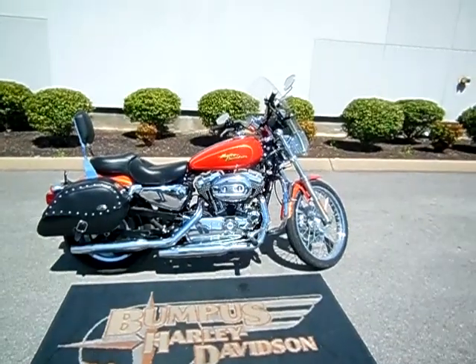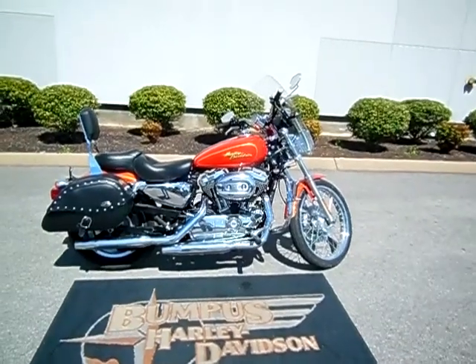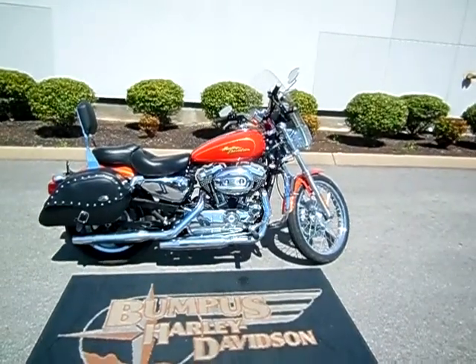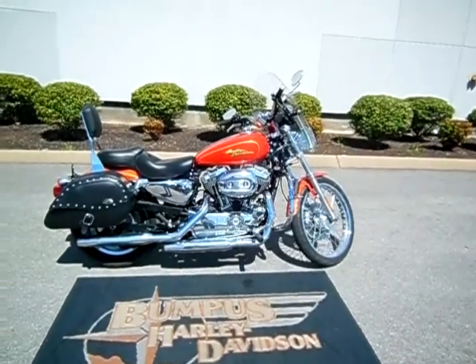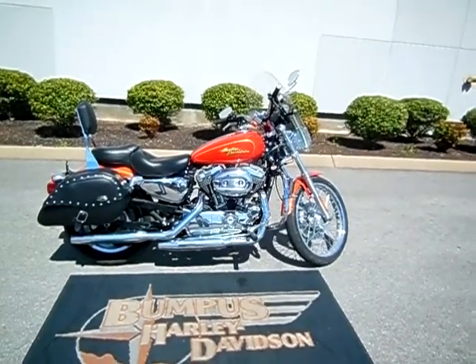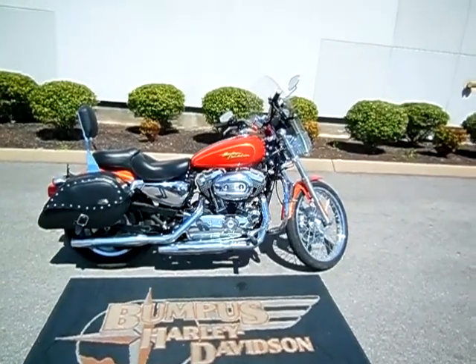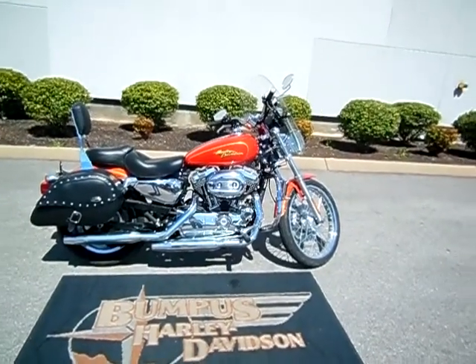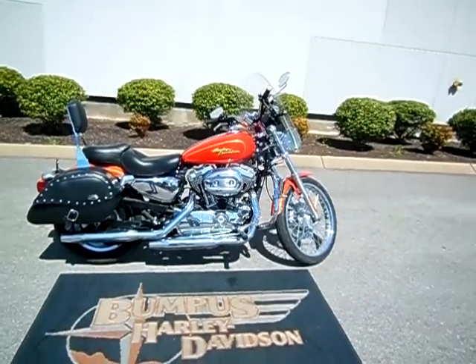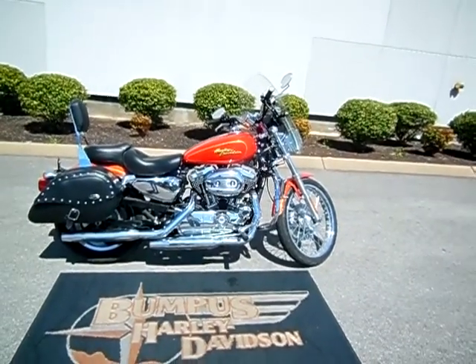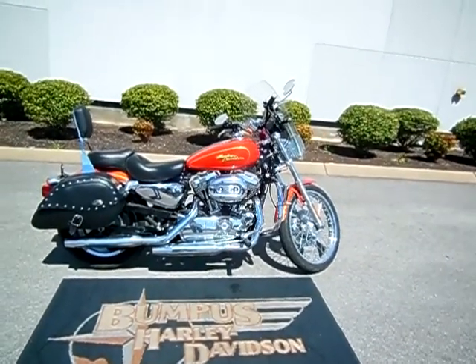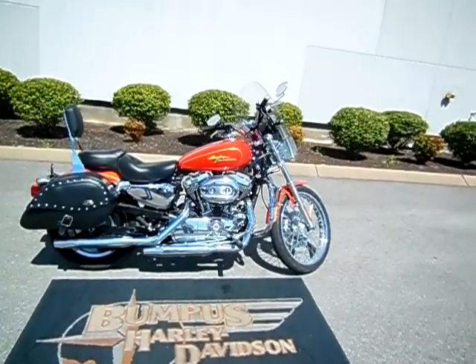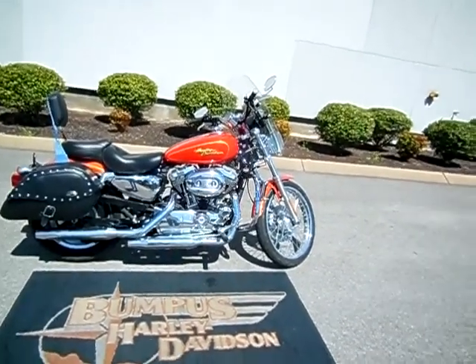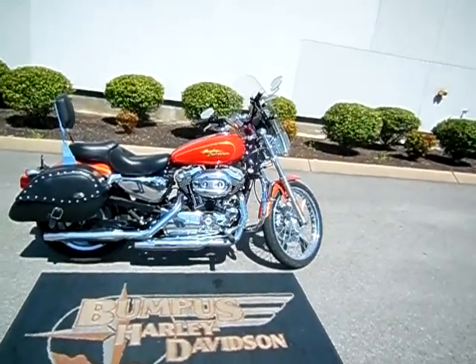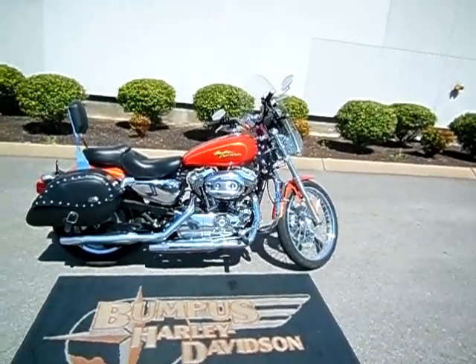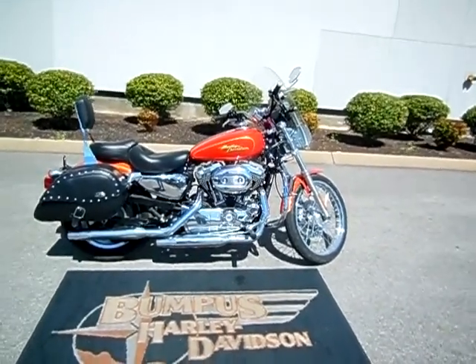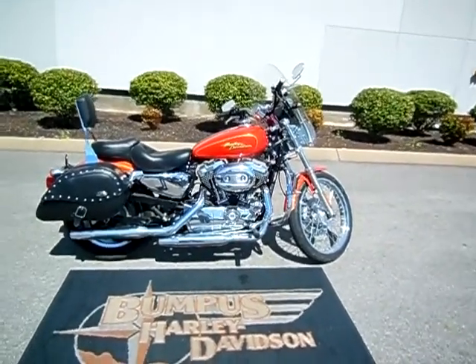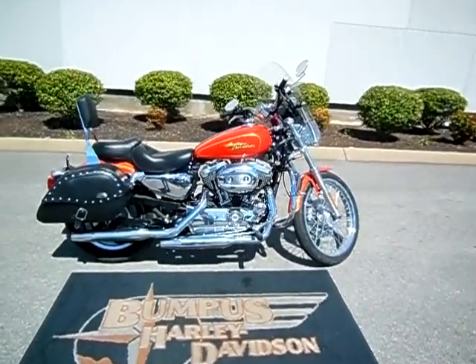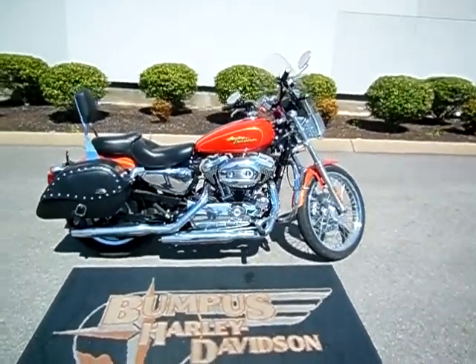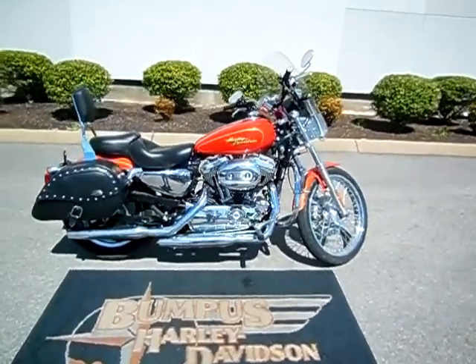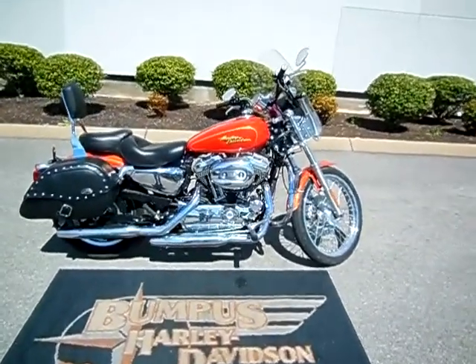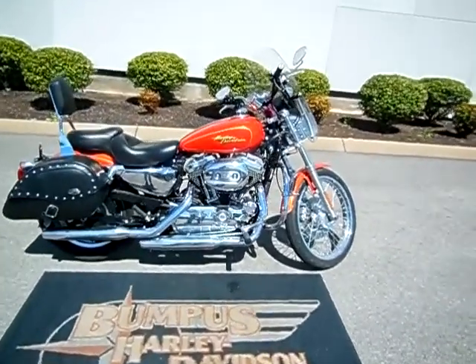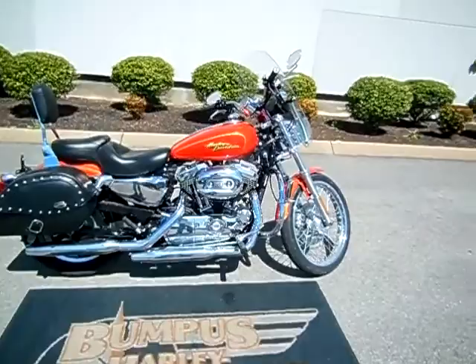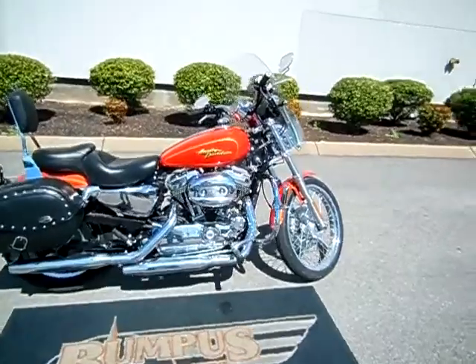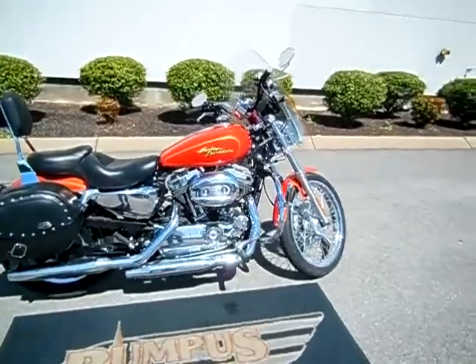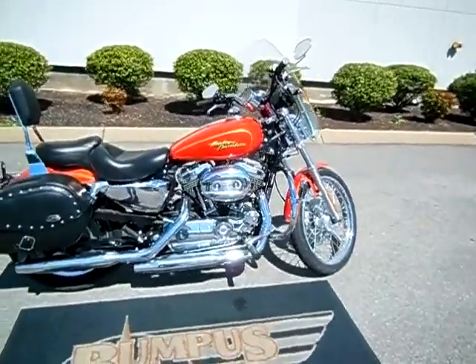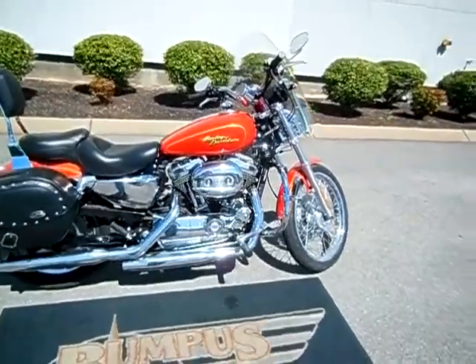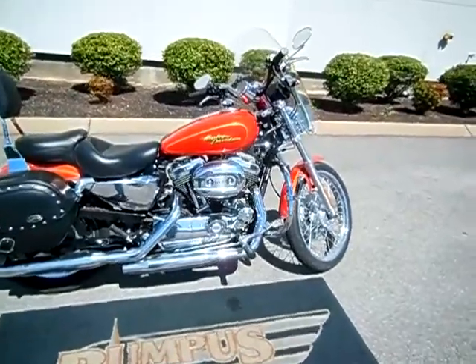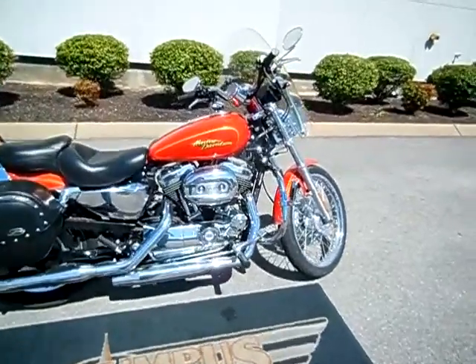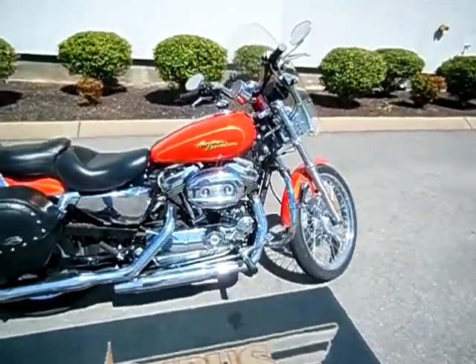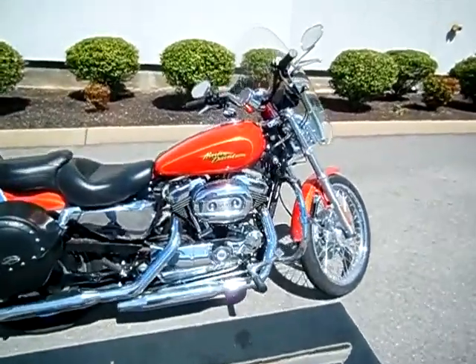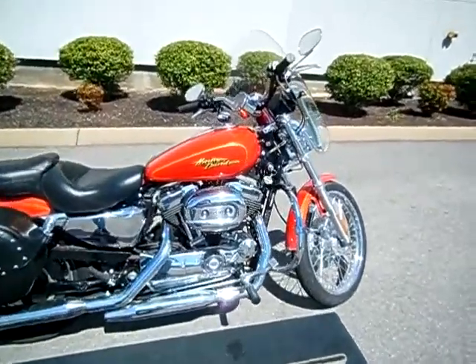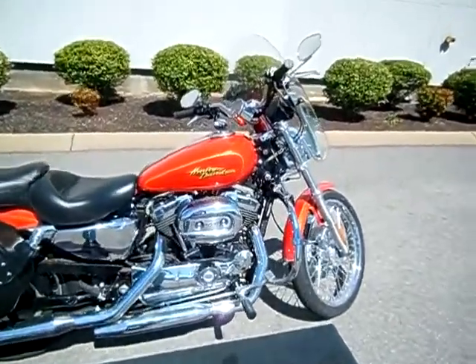Hey everyone, this is Greg, your internet sales guy down at the Murfreesboro location, here at Bumpus family dealerships.